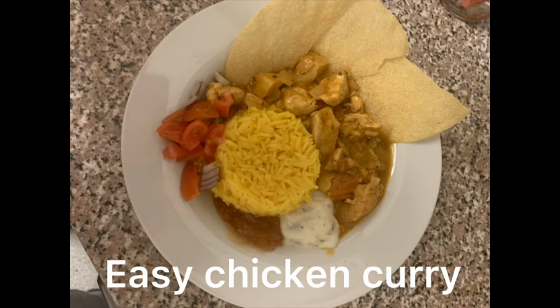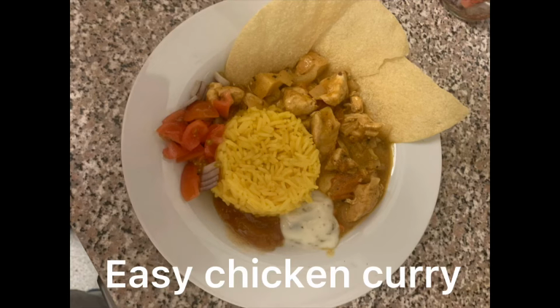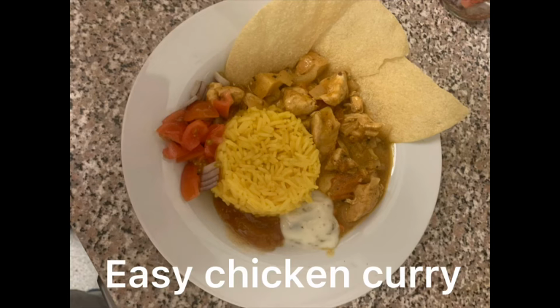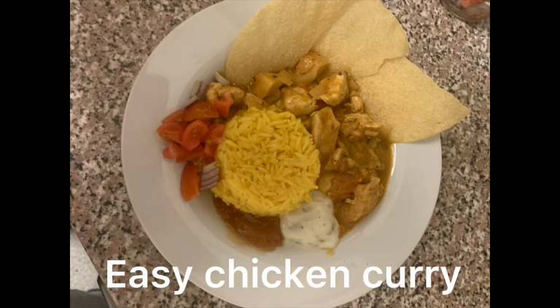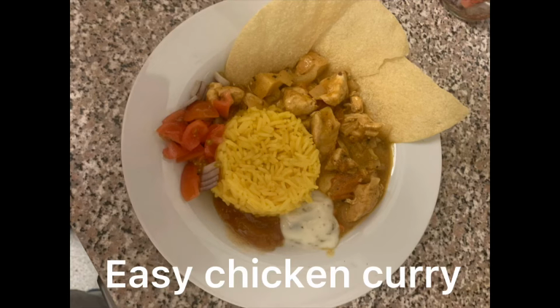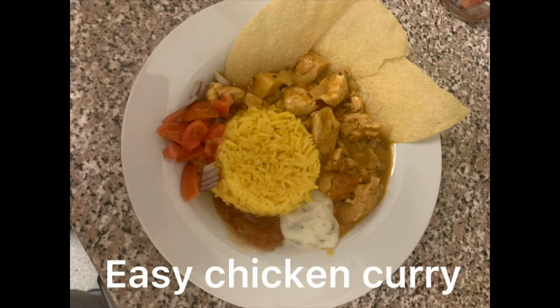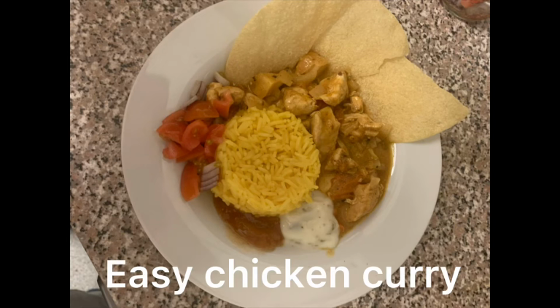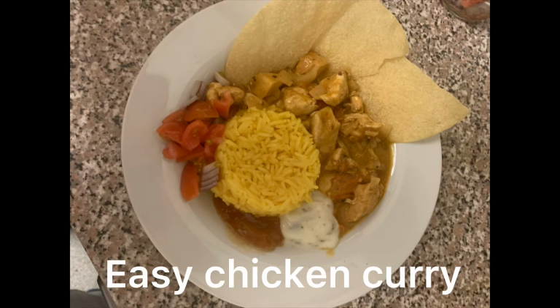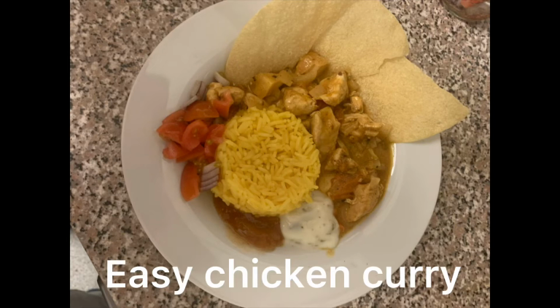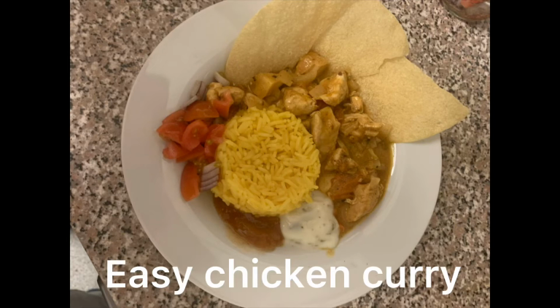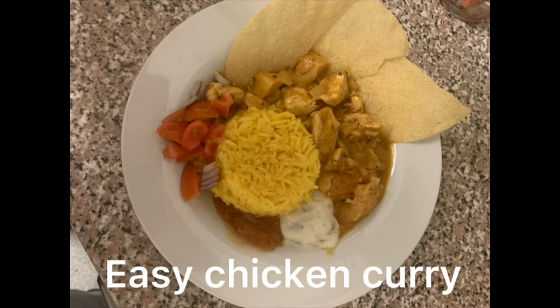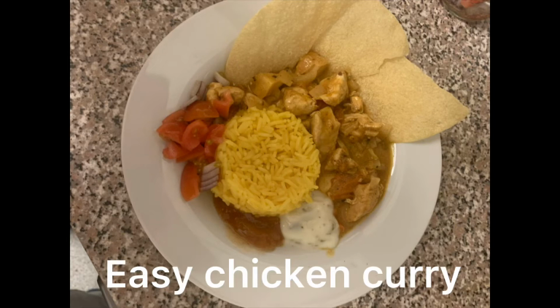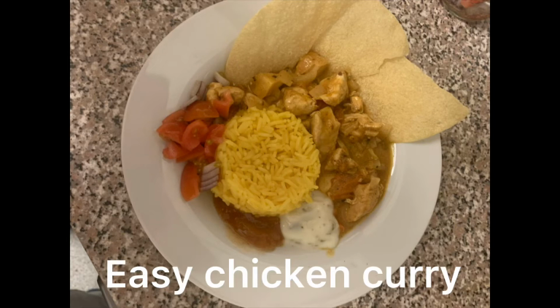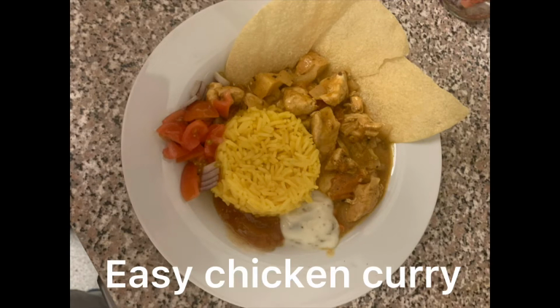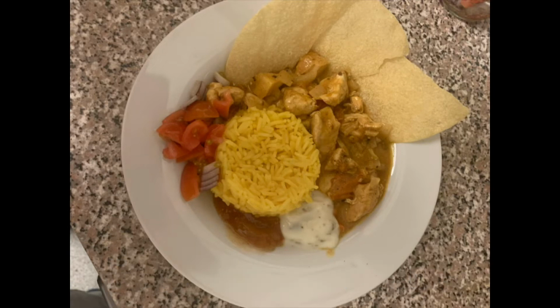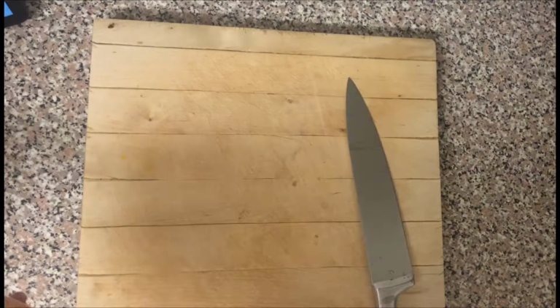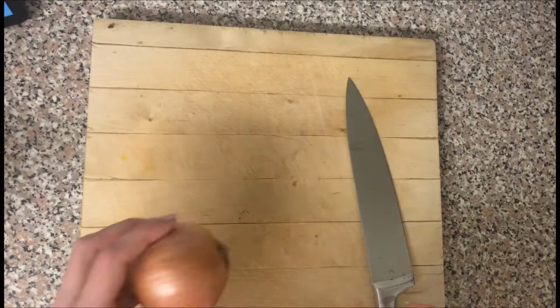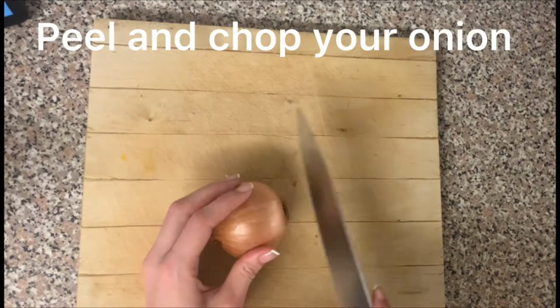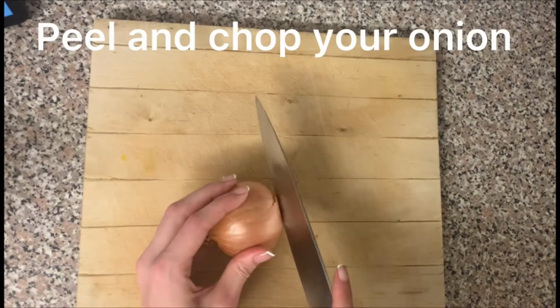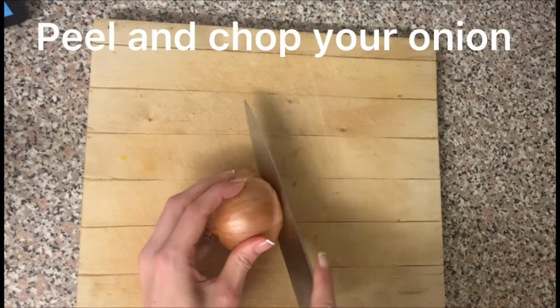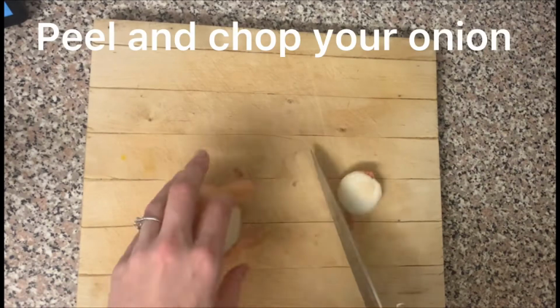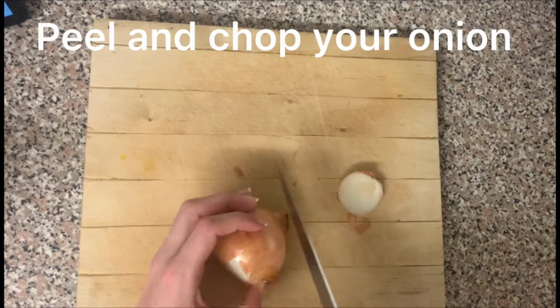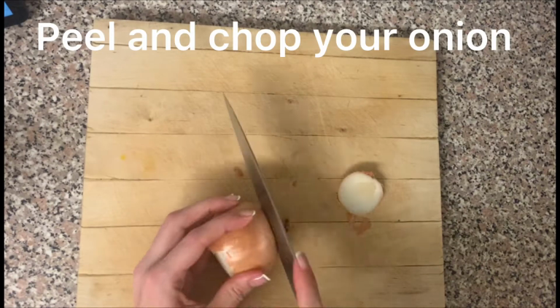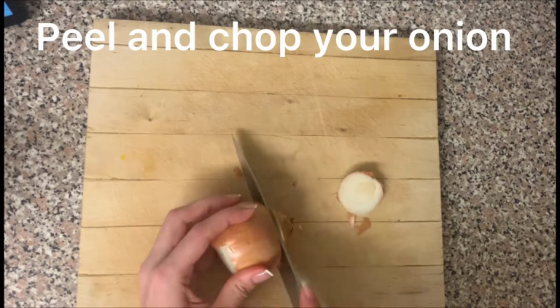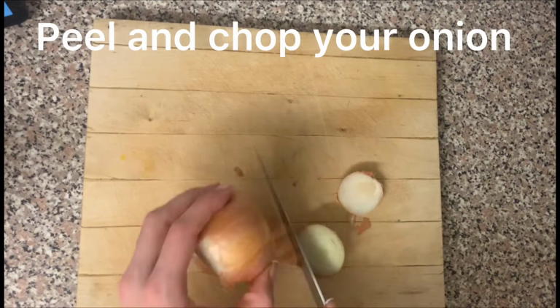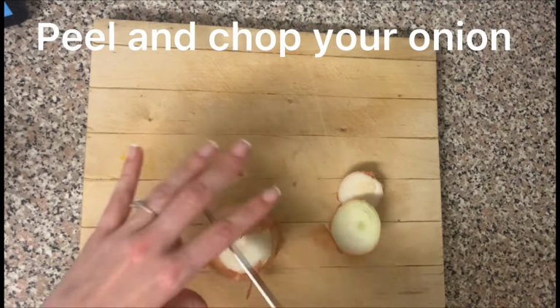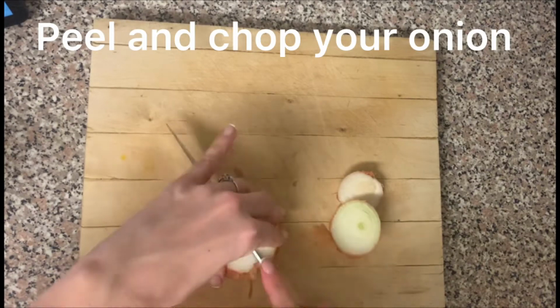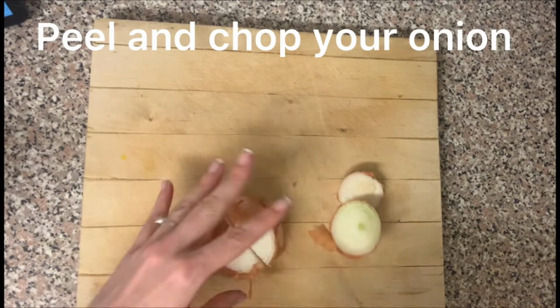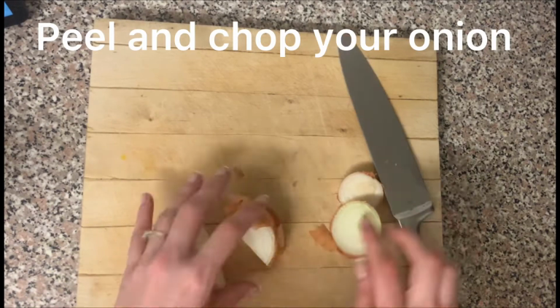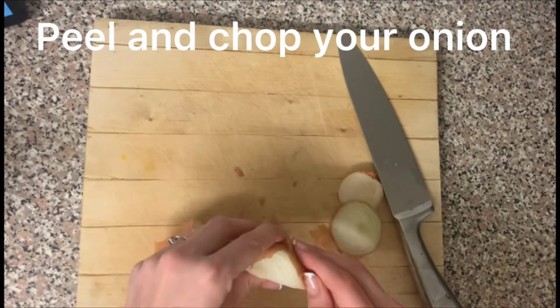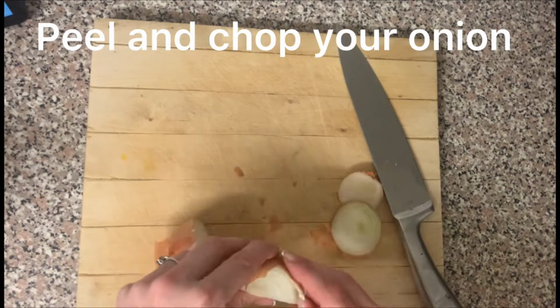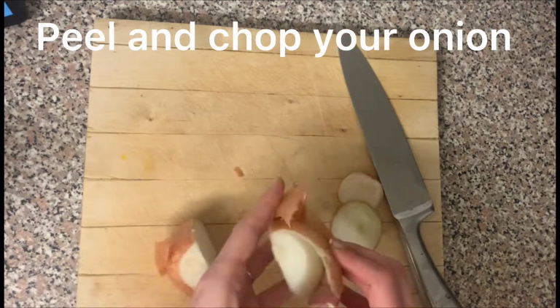Today we are making easy chicken curry. This is a weekly staple in our house.